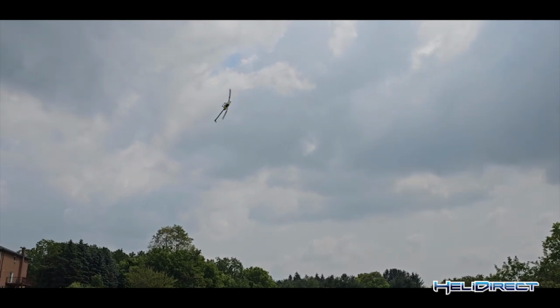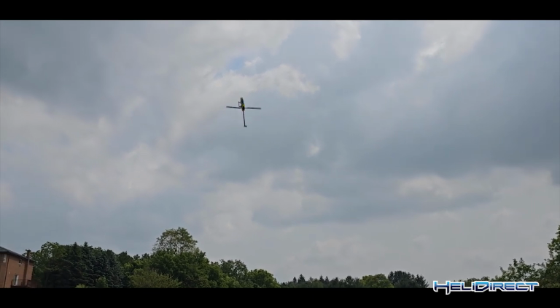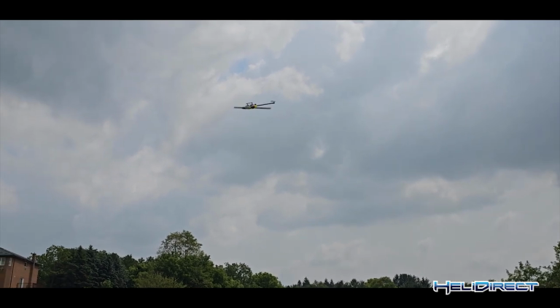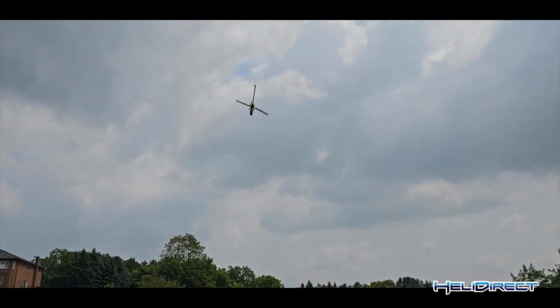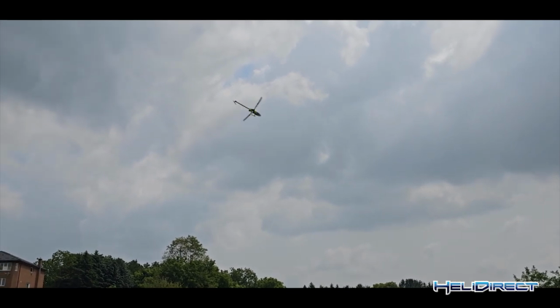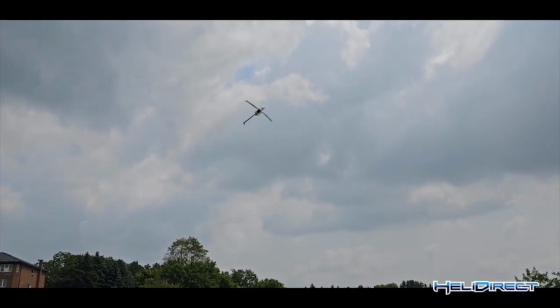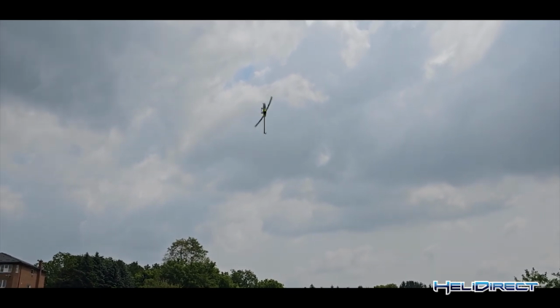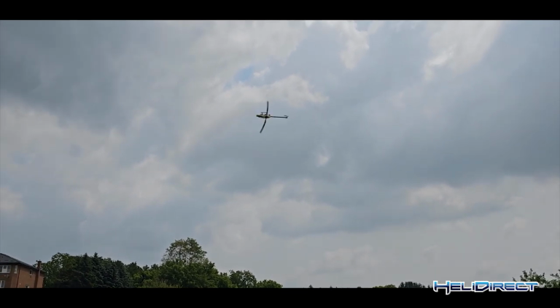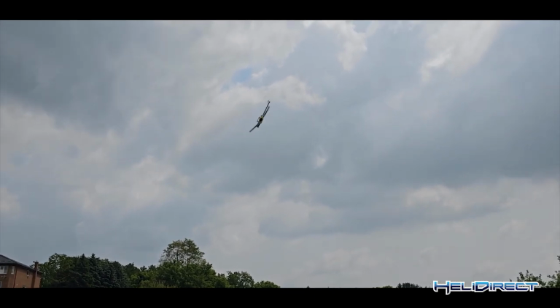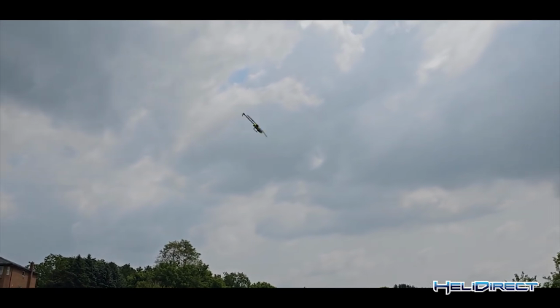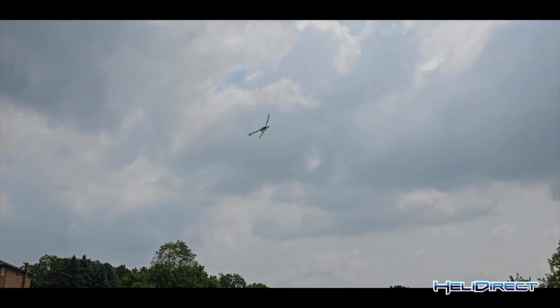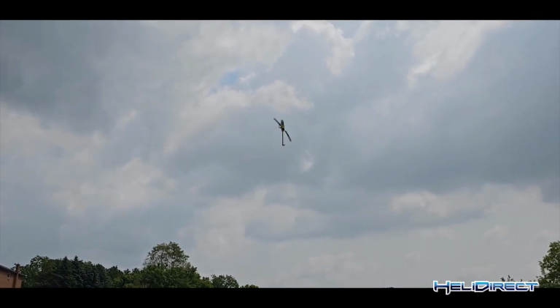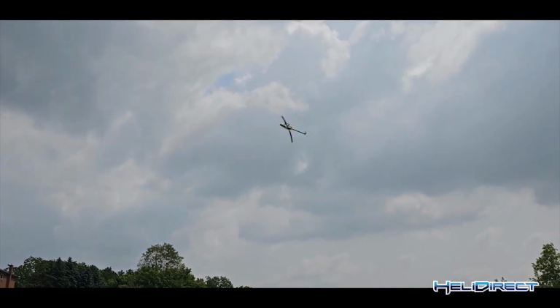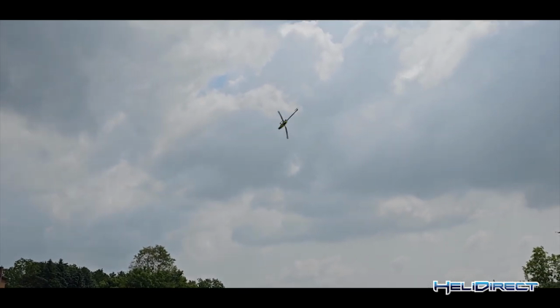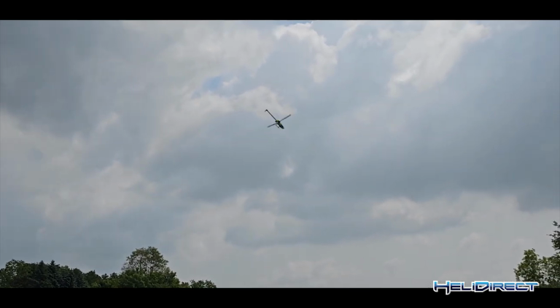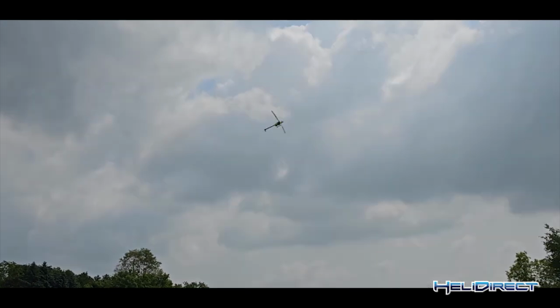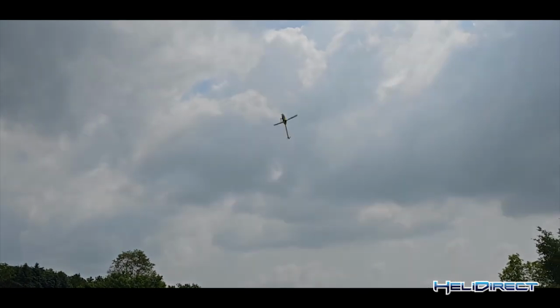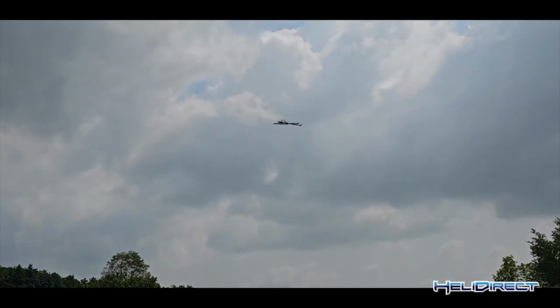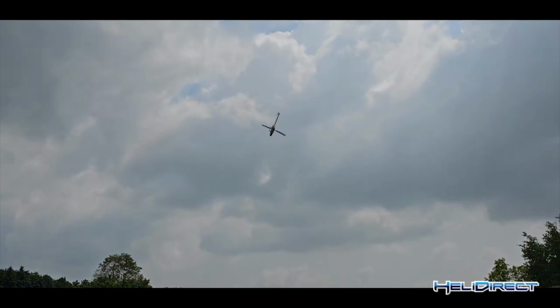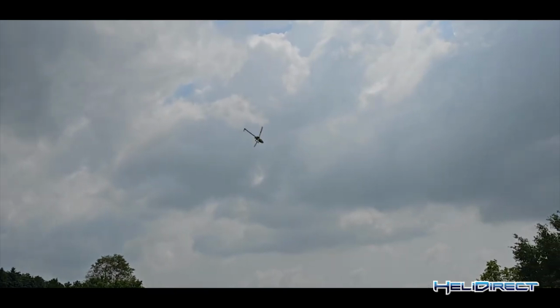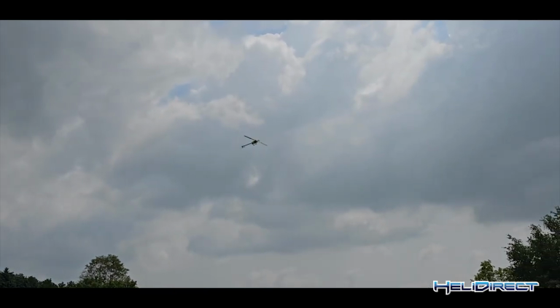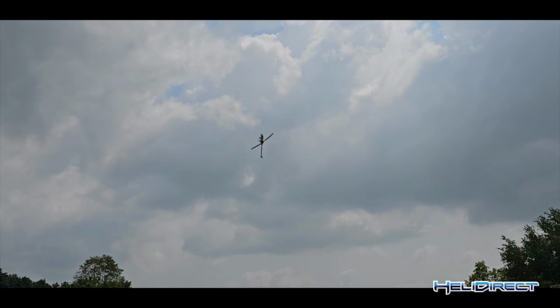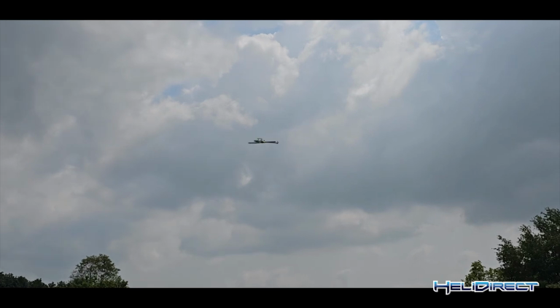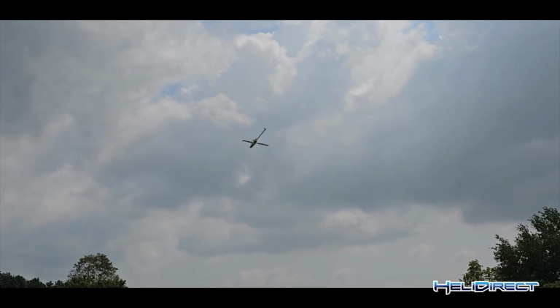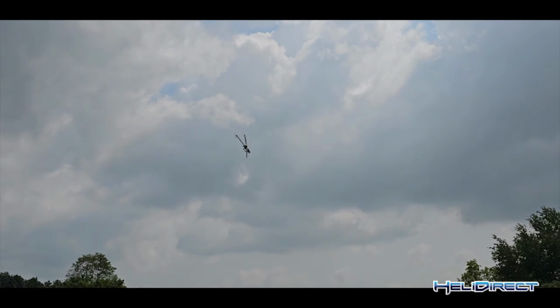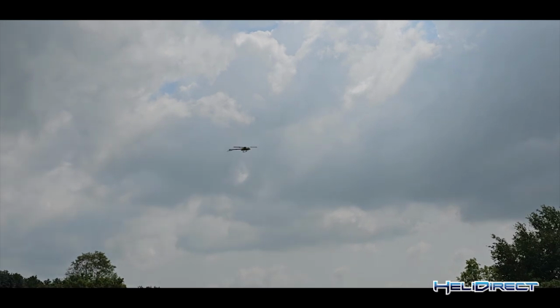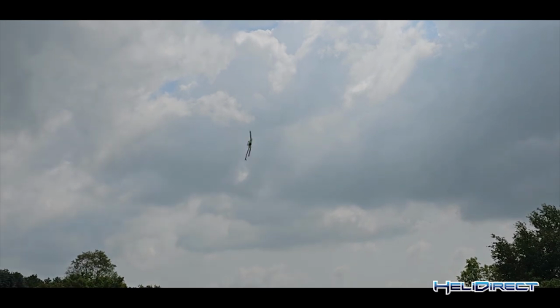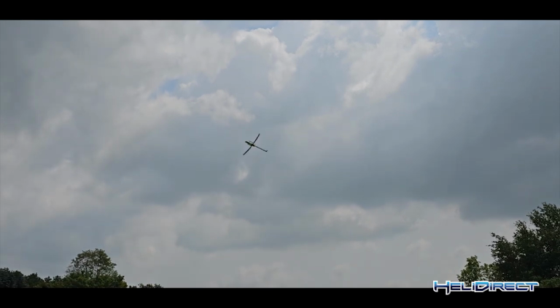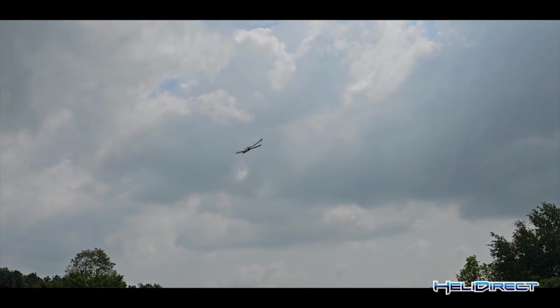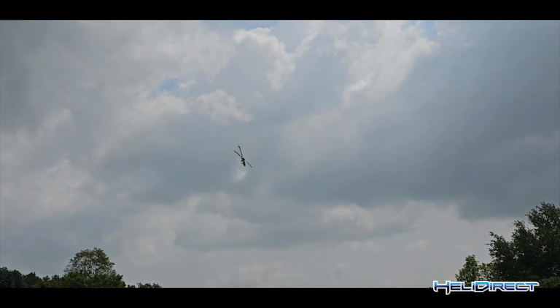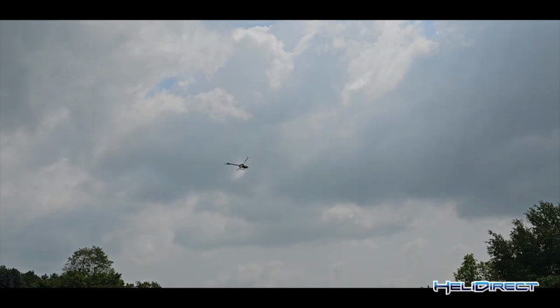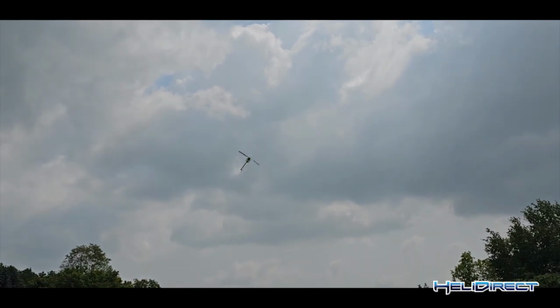Even at low head speed it's awesome. Whoa — just holding perfect.